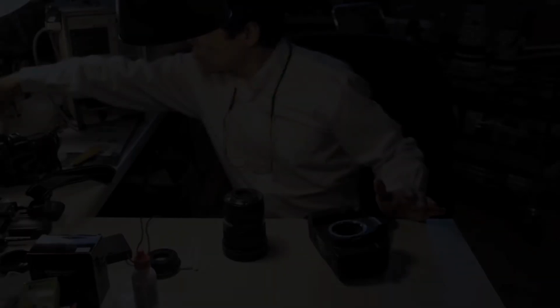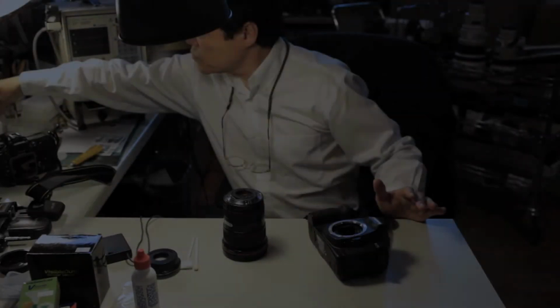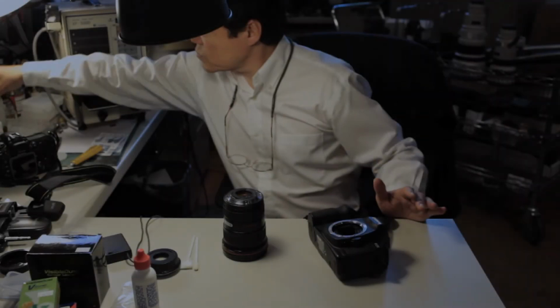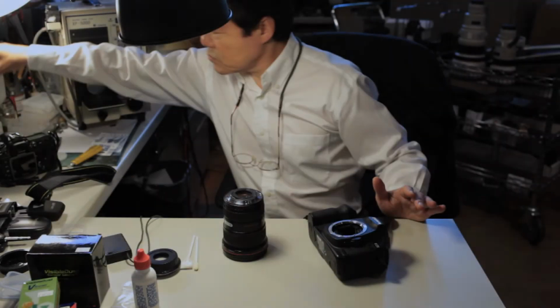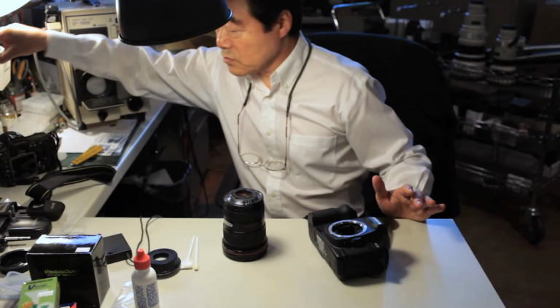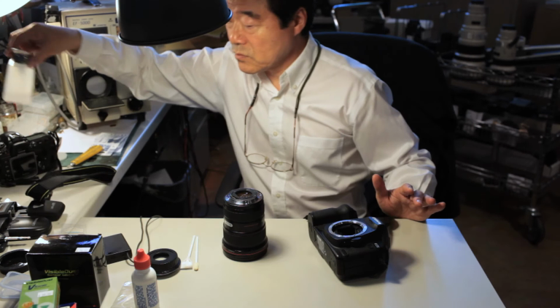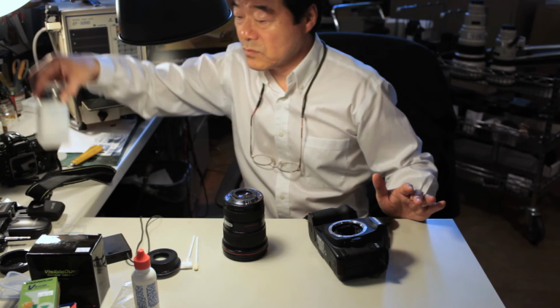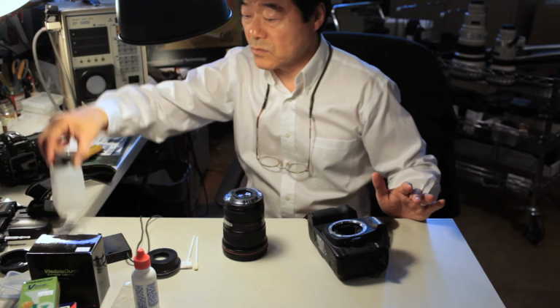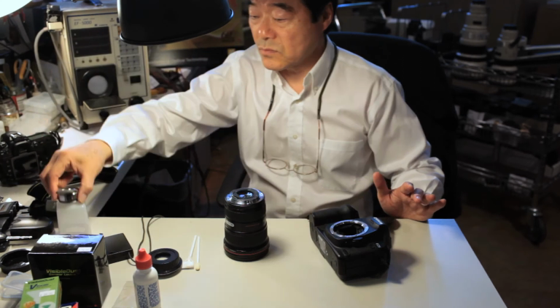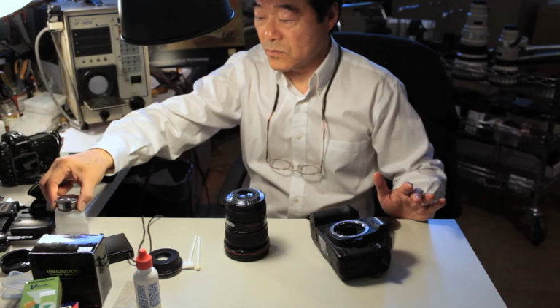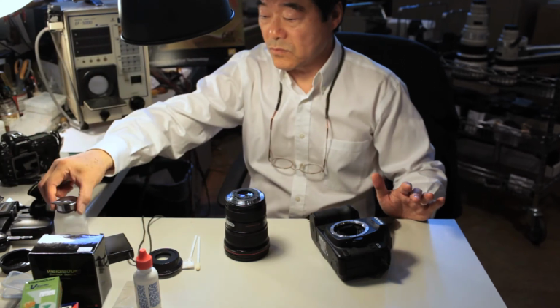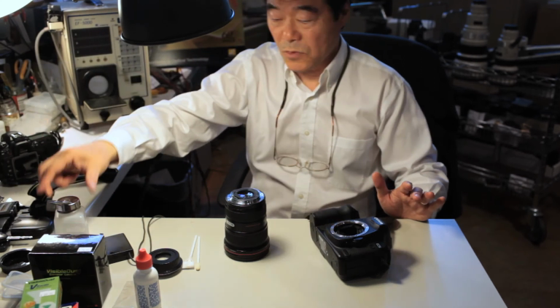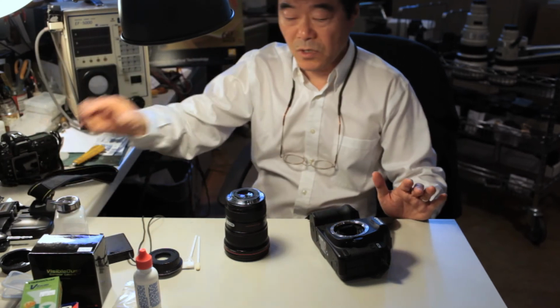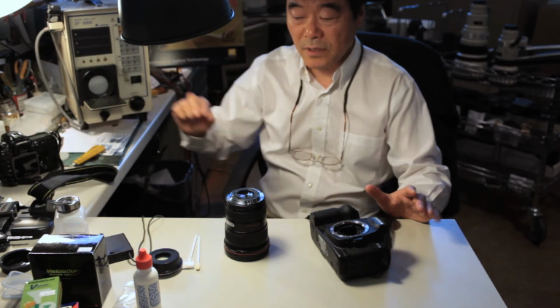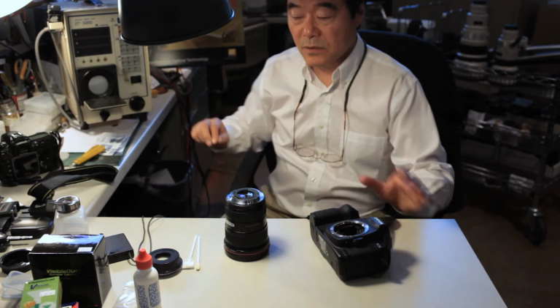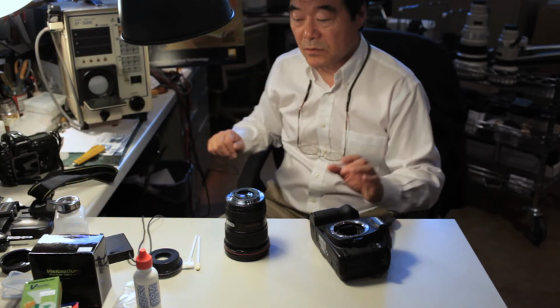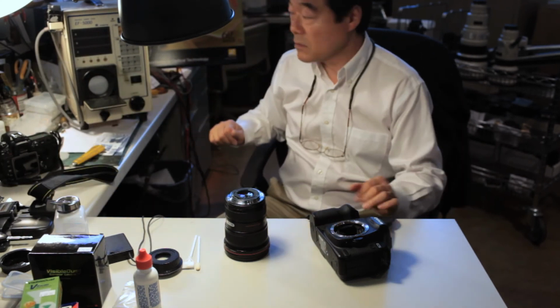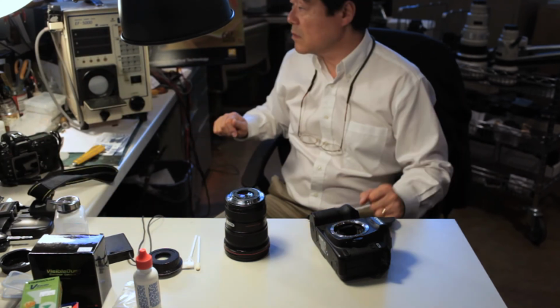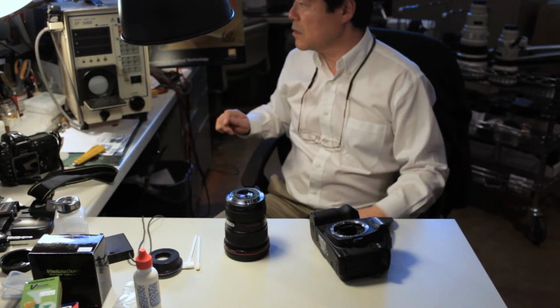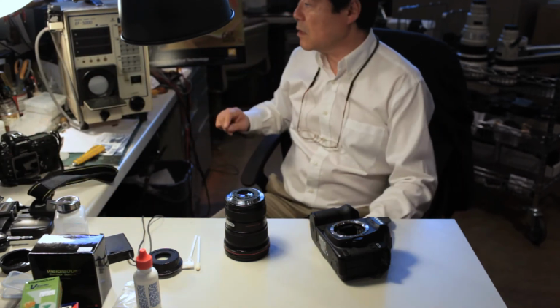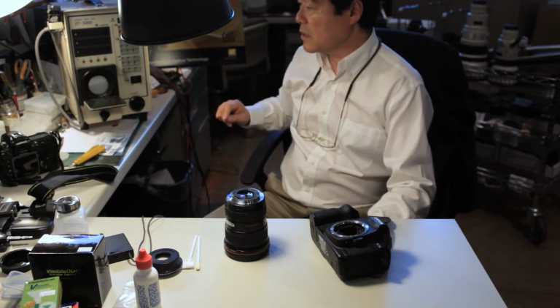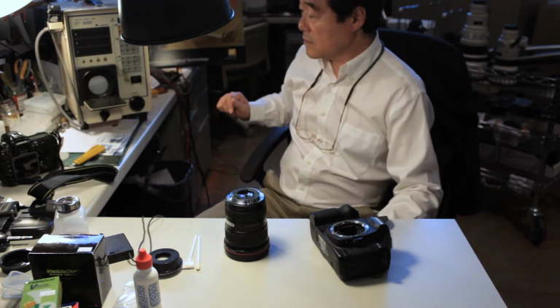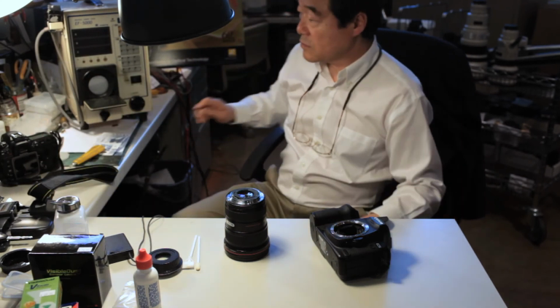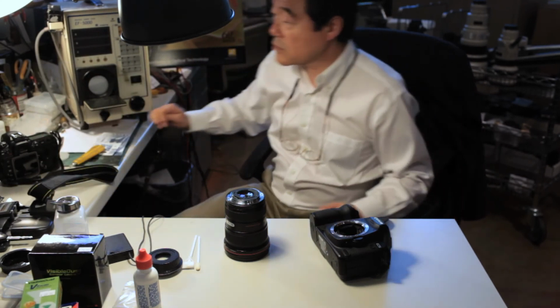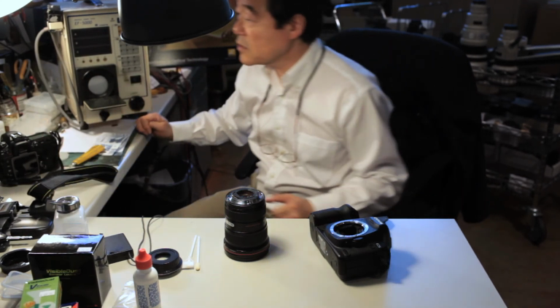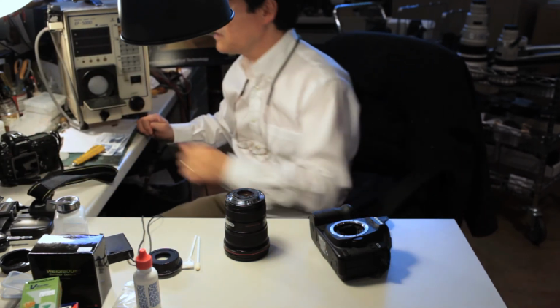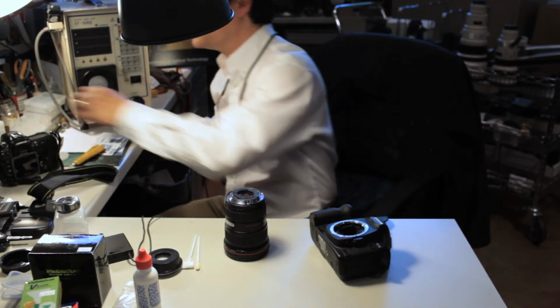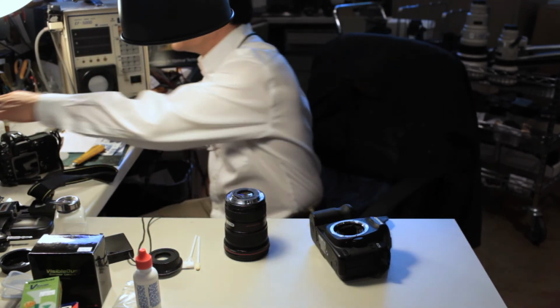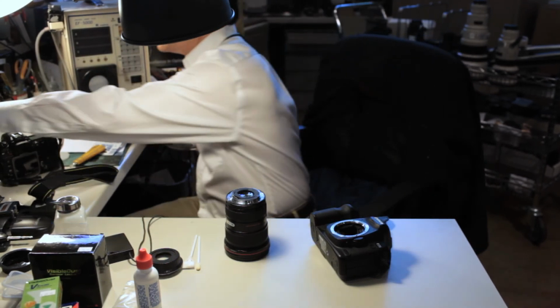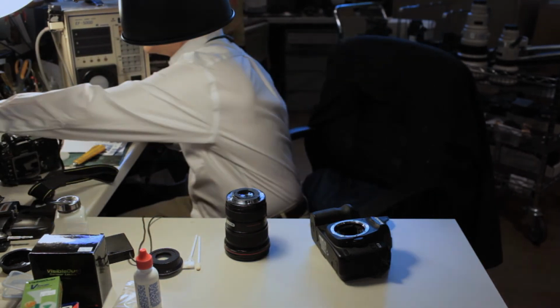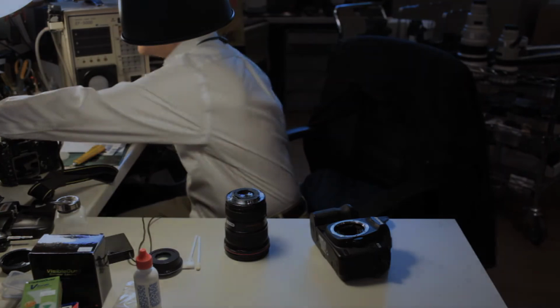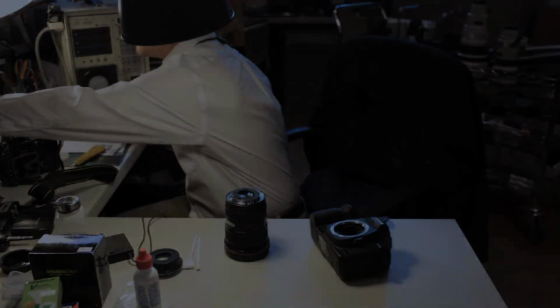A certified technician such as Hiro usually spends up to 30 minutes cleaning a sensor, making sure that no dust specks were left behind.